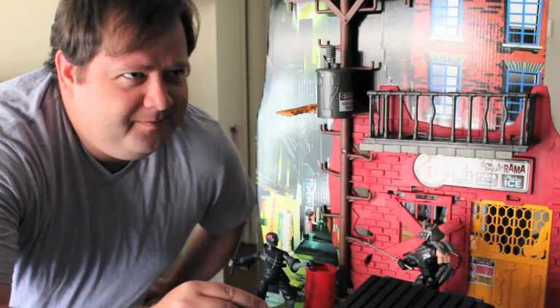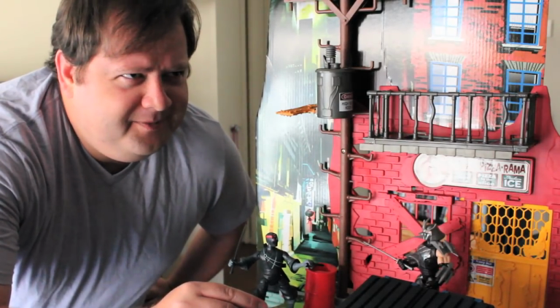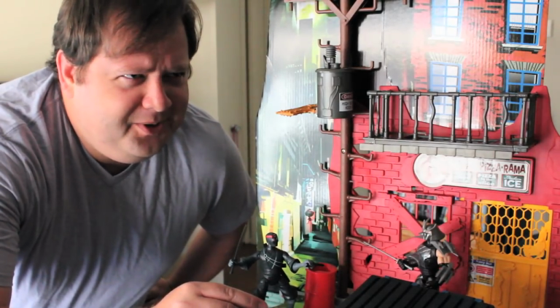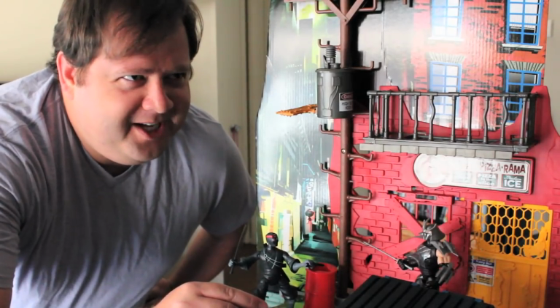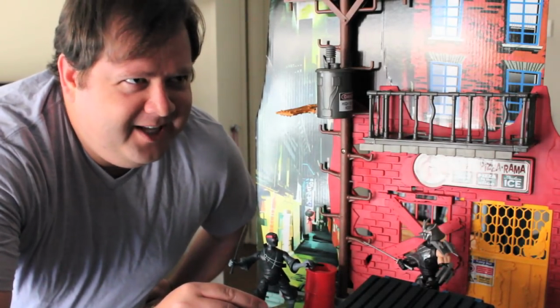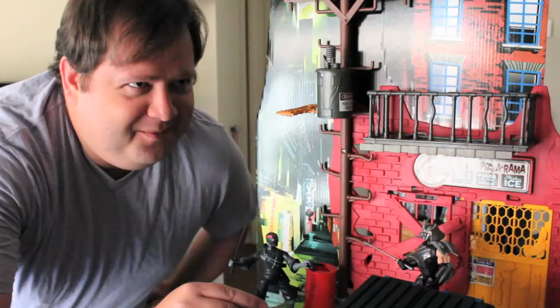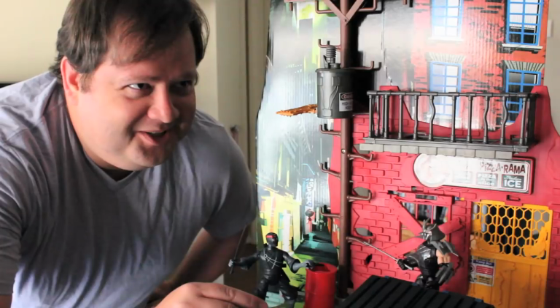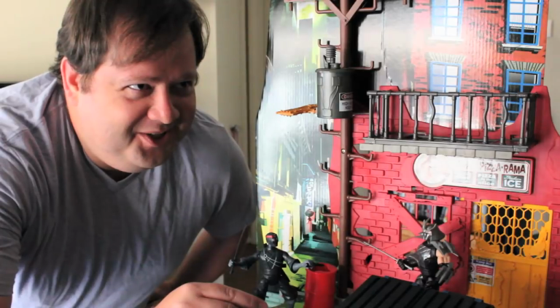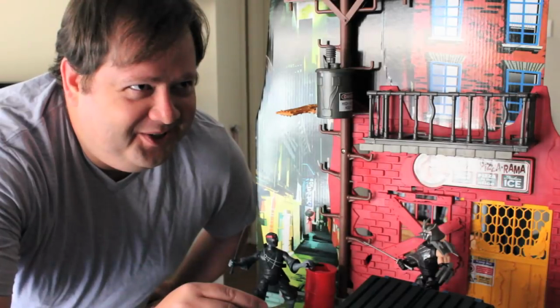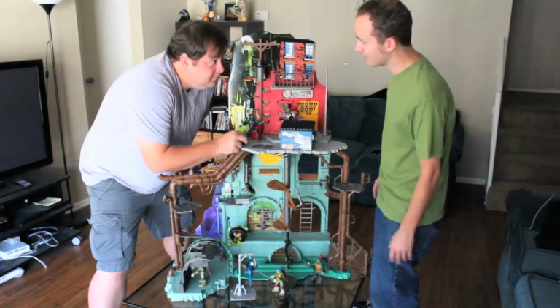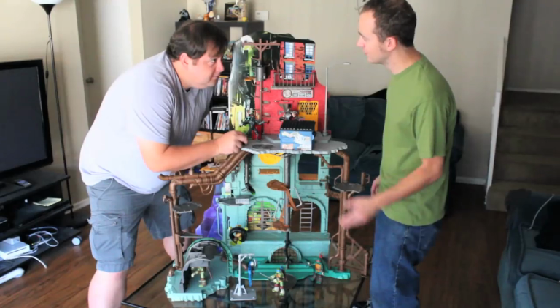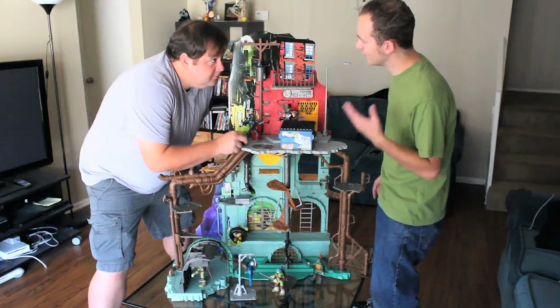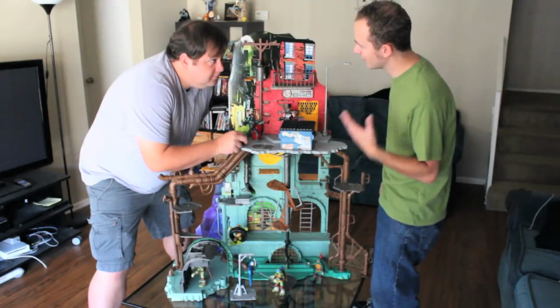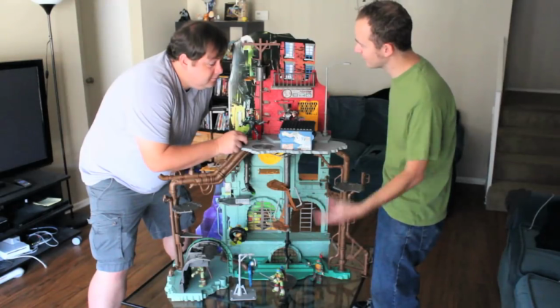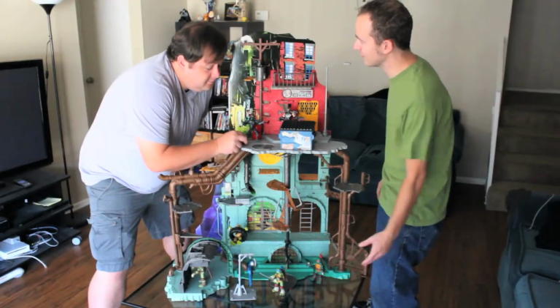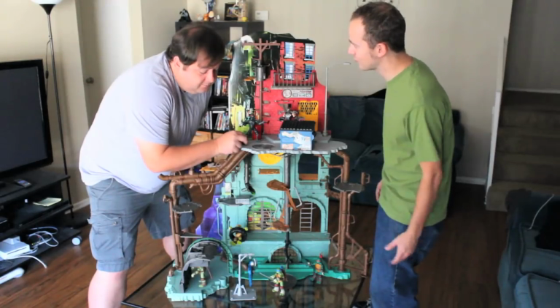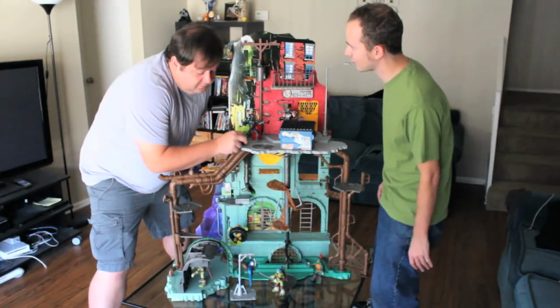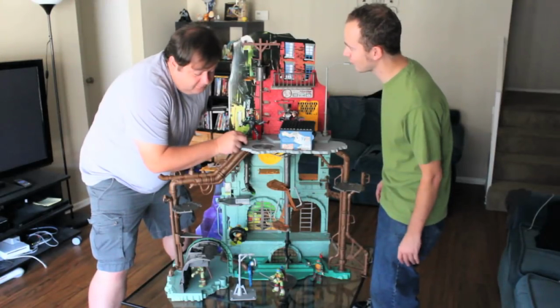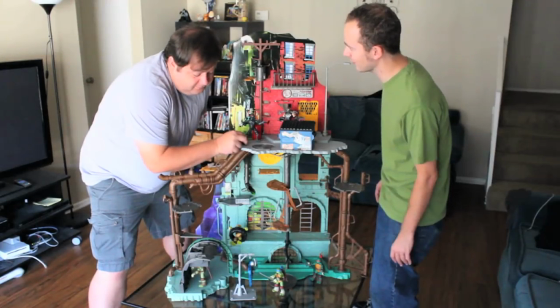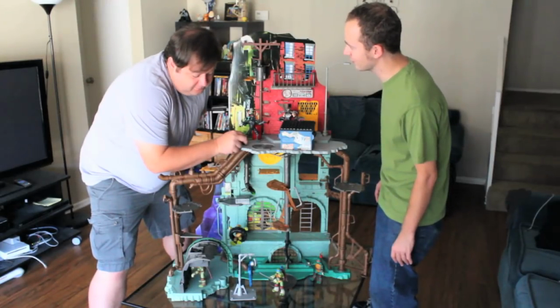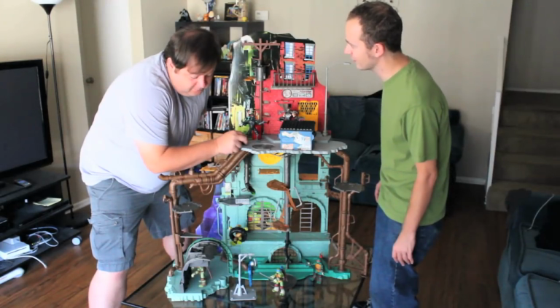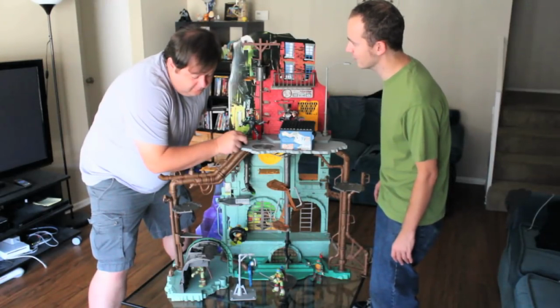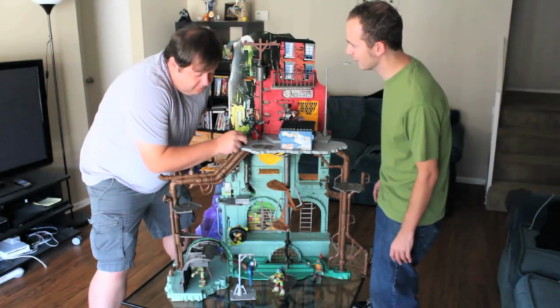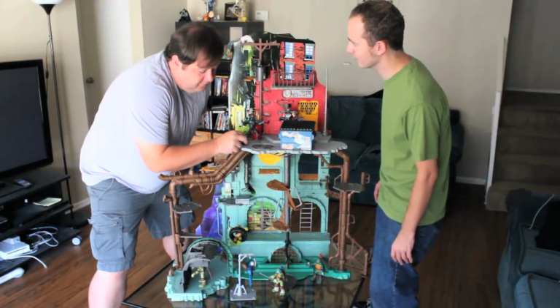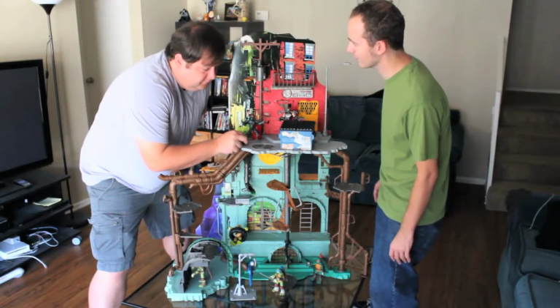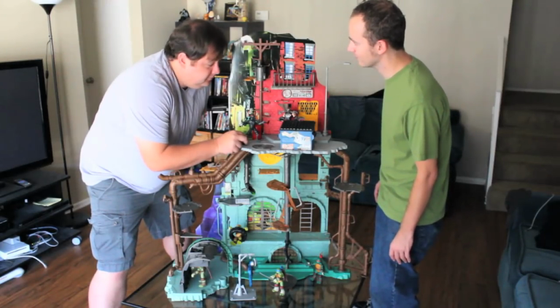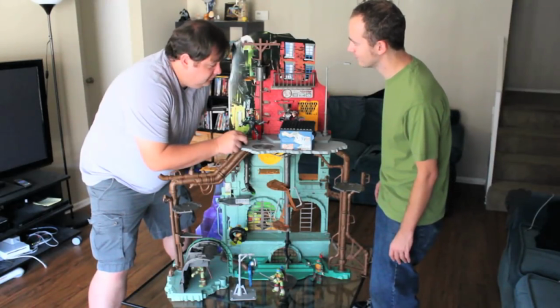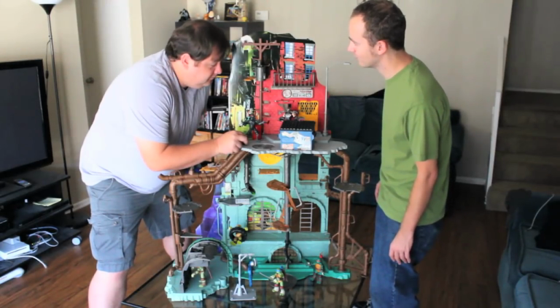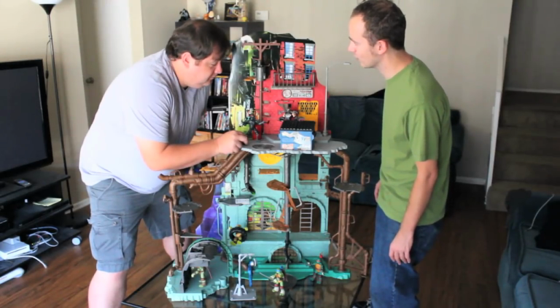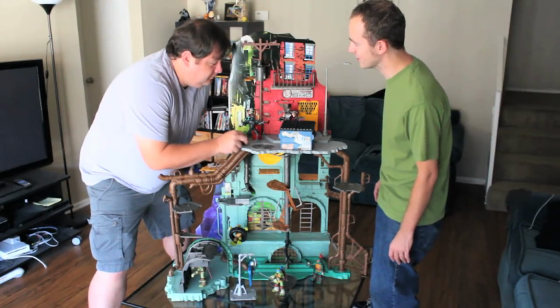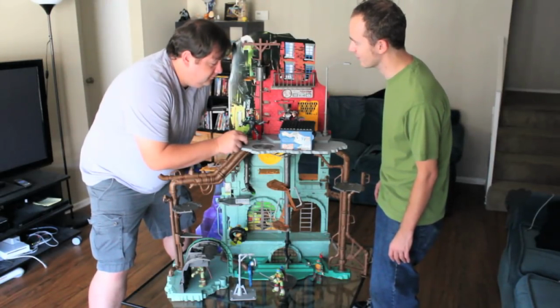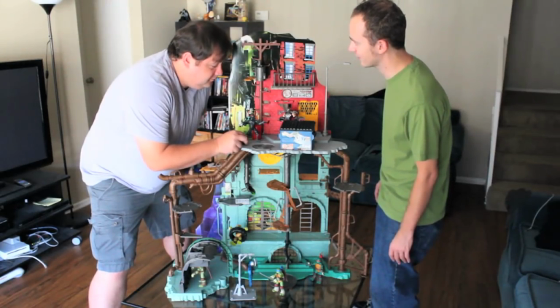You don't get laid much, do you? Dude, I have a Ninja Turtles playset in my living room. What do you think?